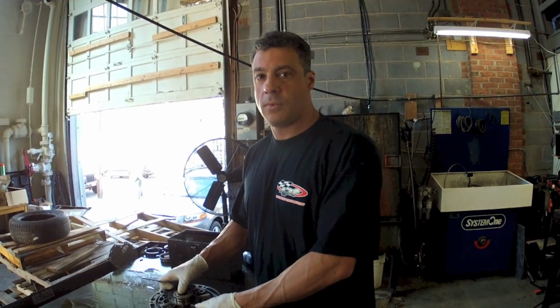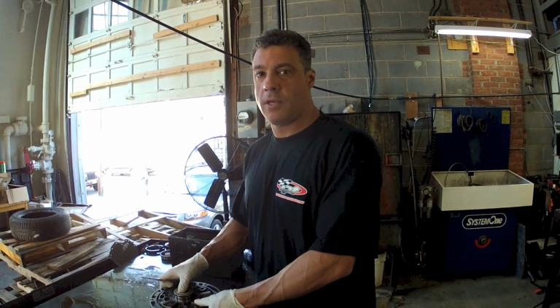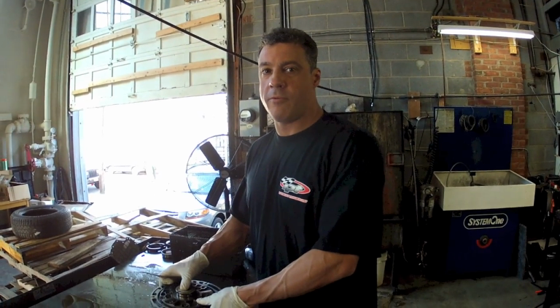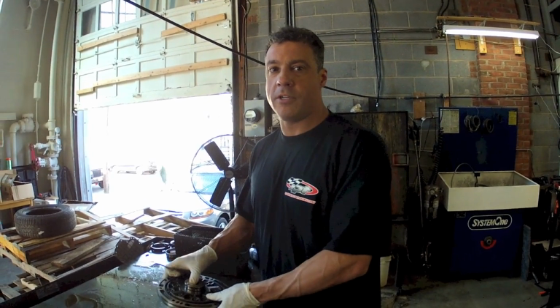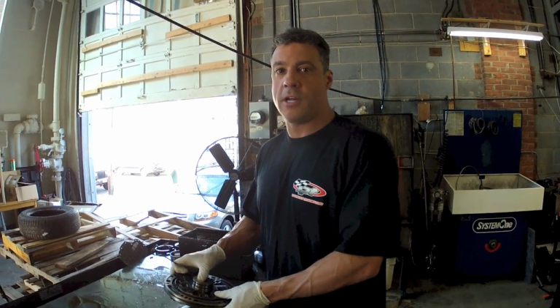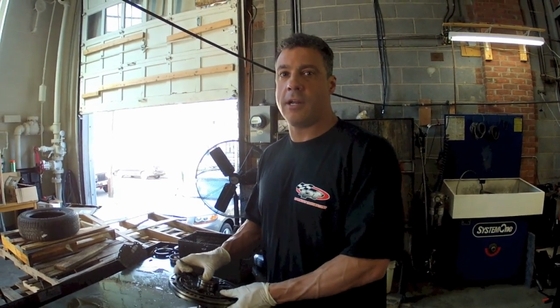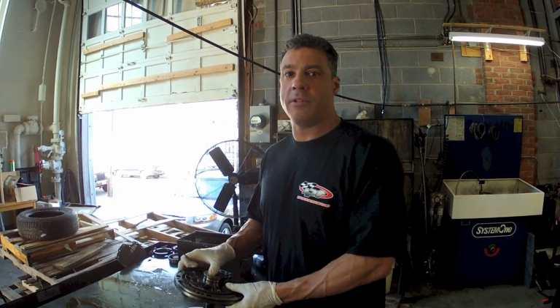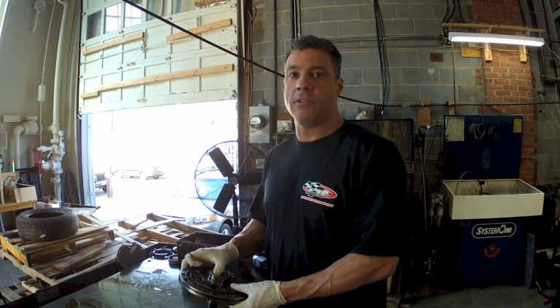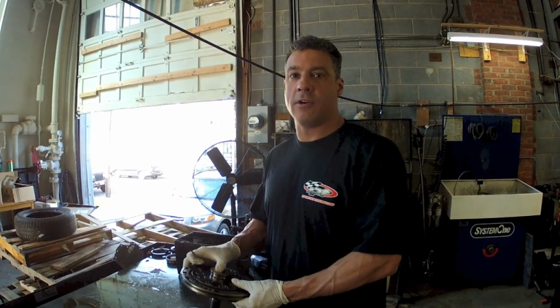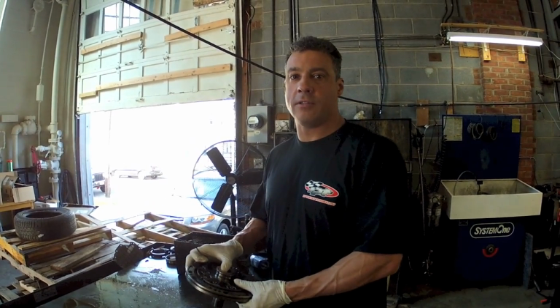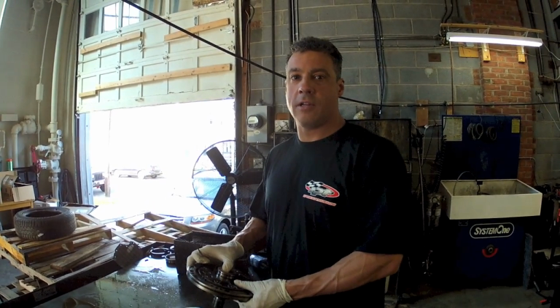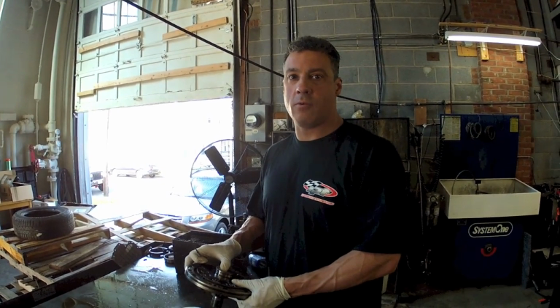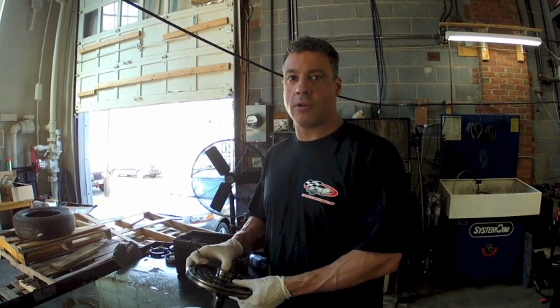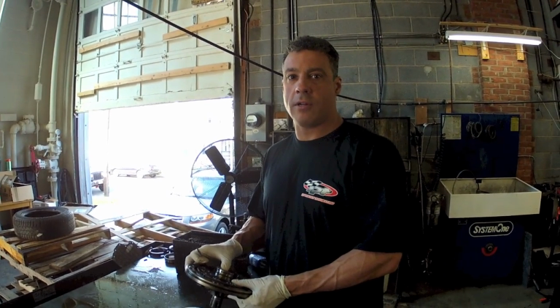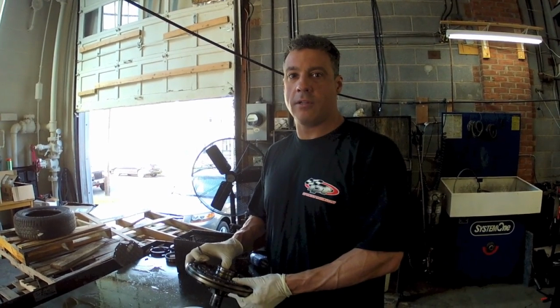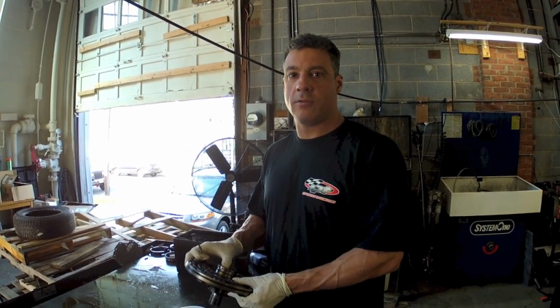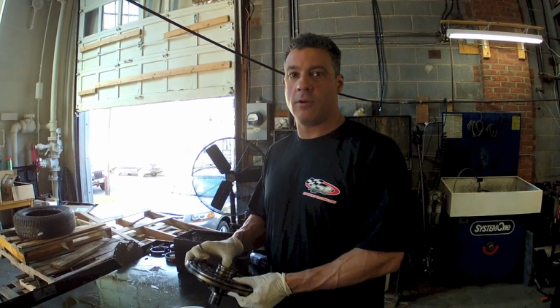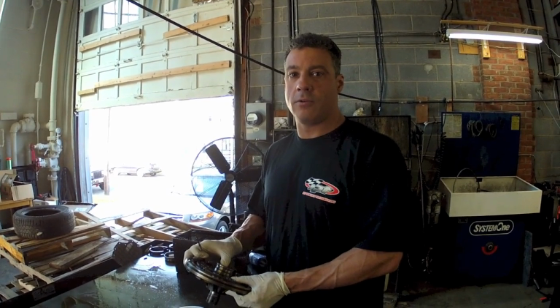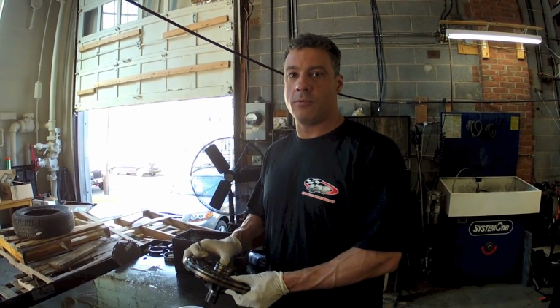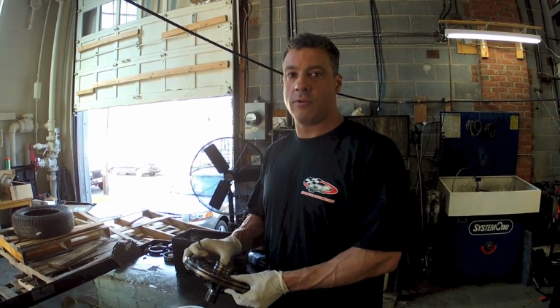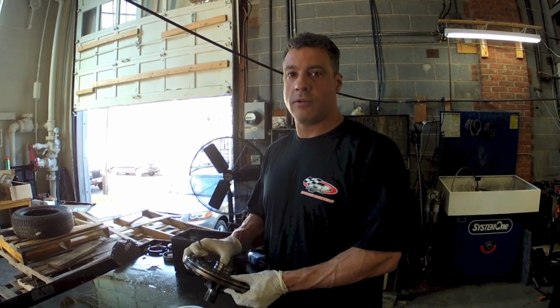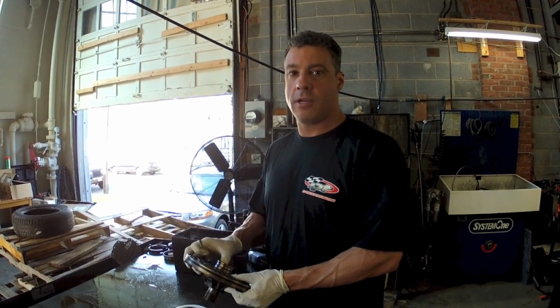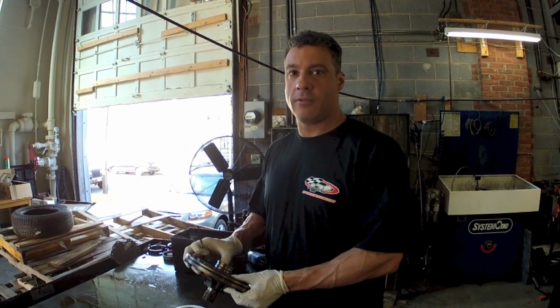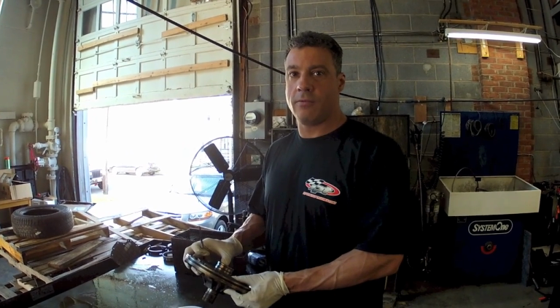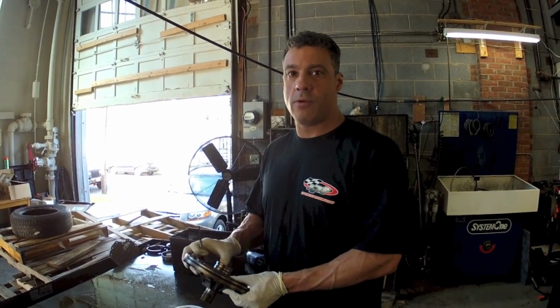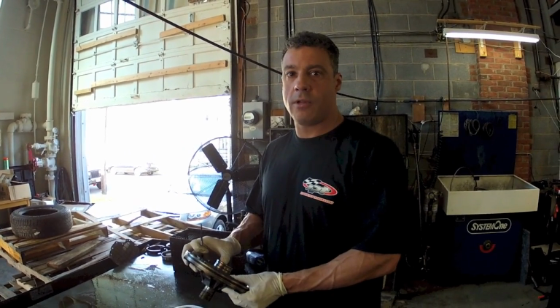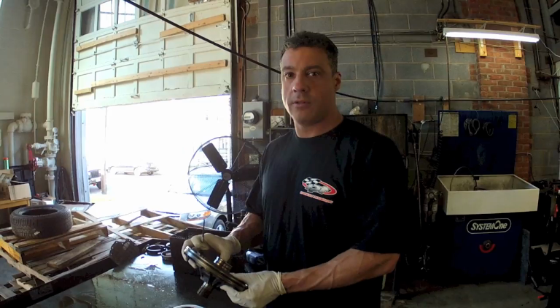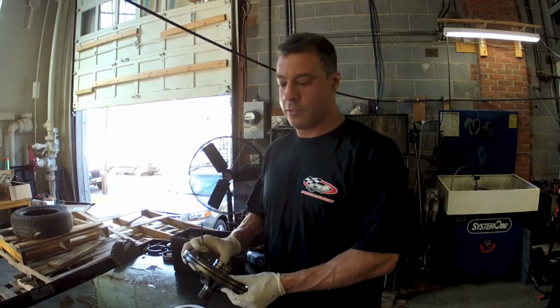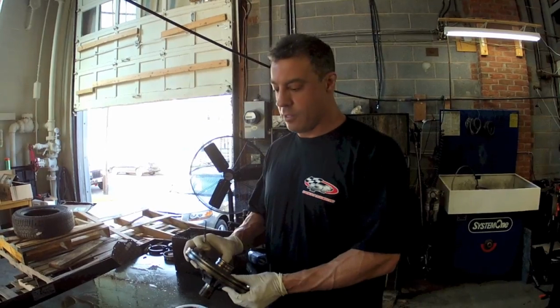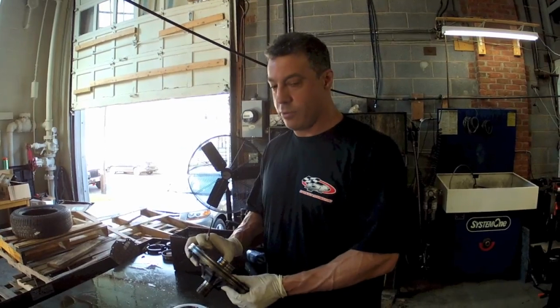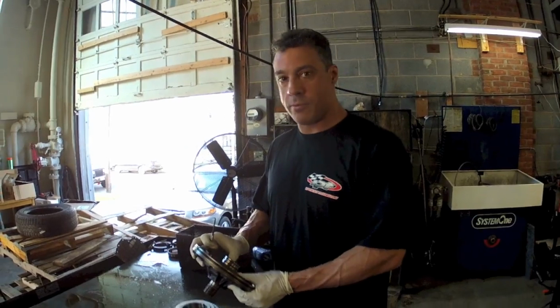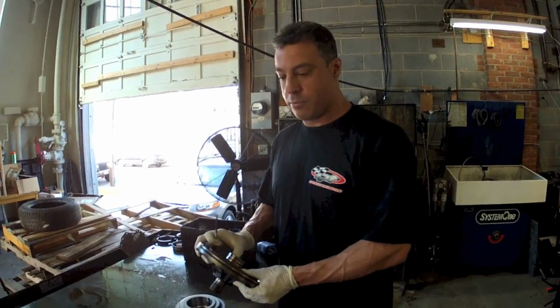Hey everybody, John at IPT Trans. Today we're working on a Toyota Supra A340. This is how we do the pump.